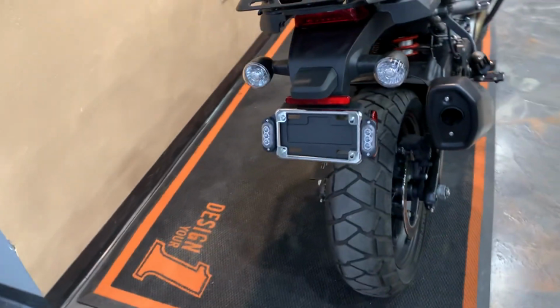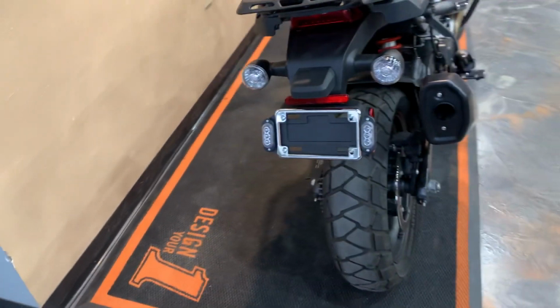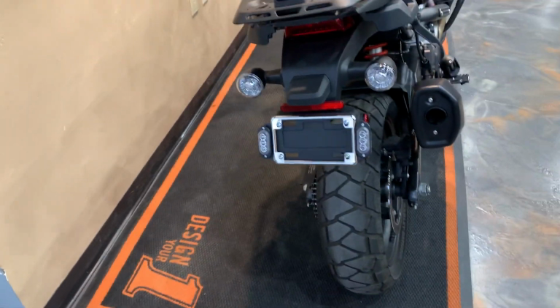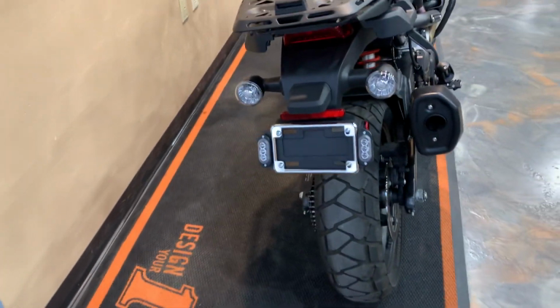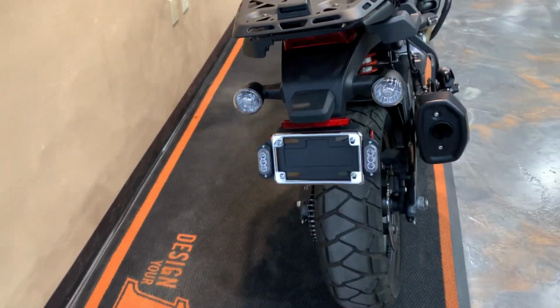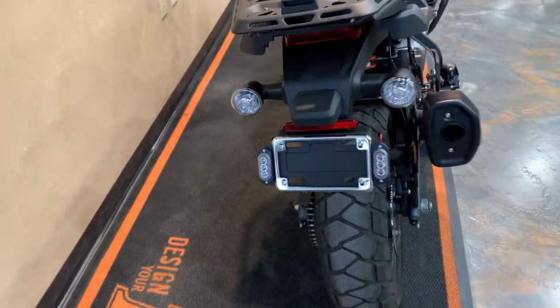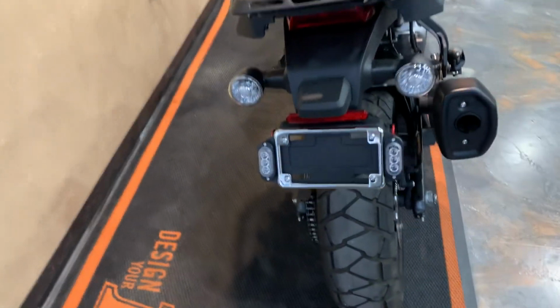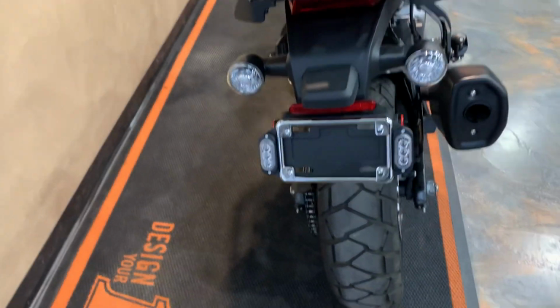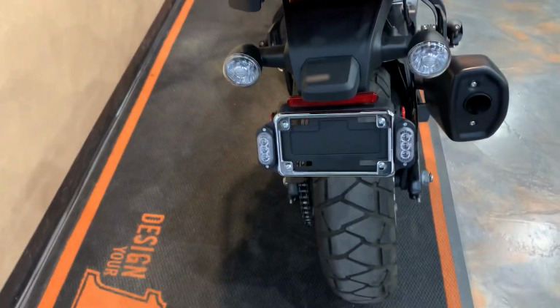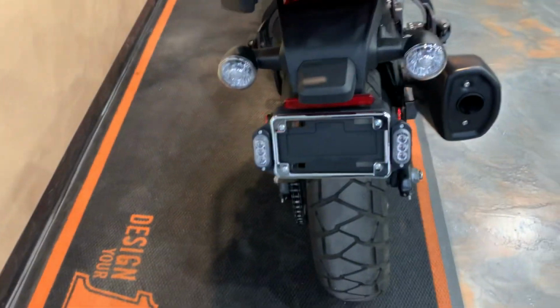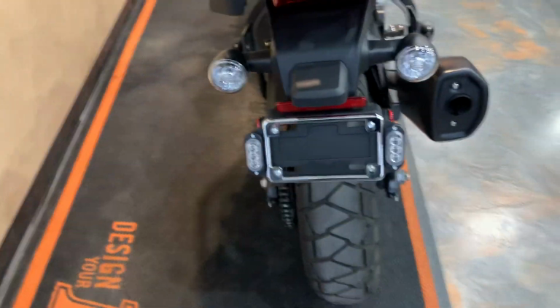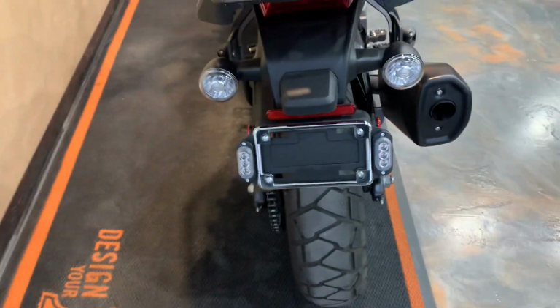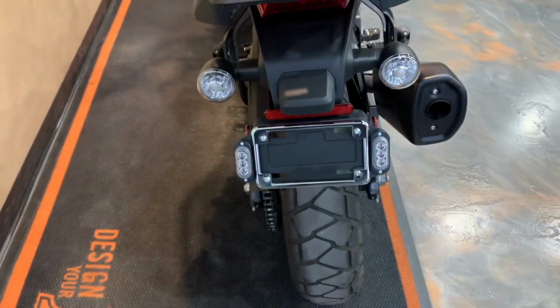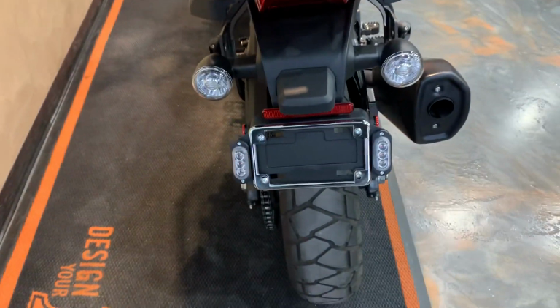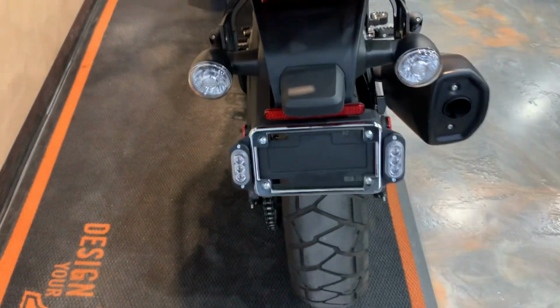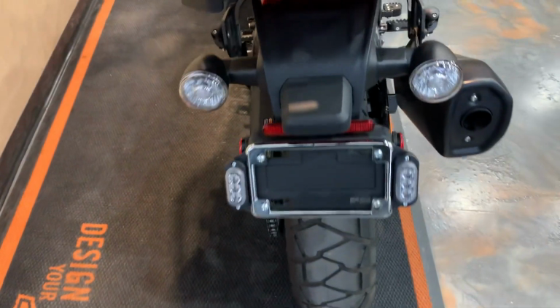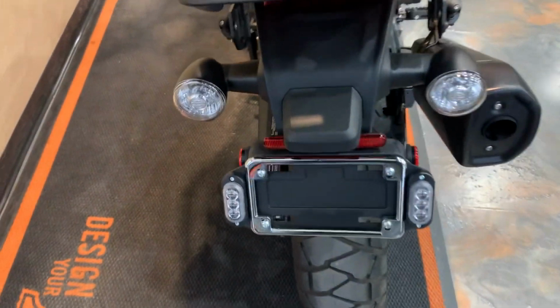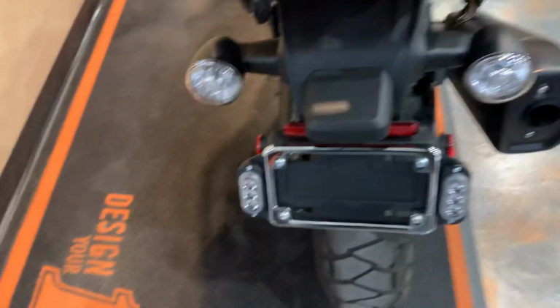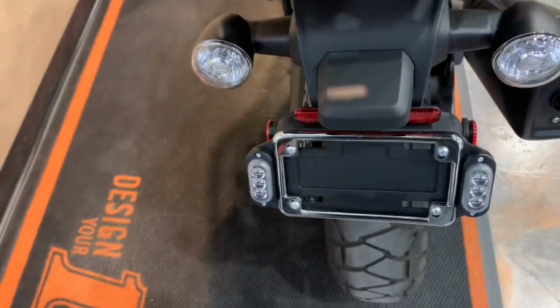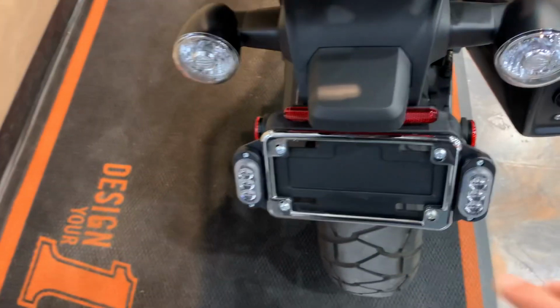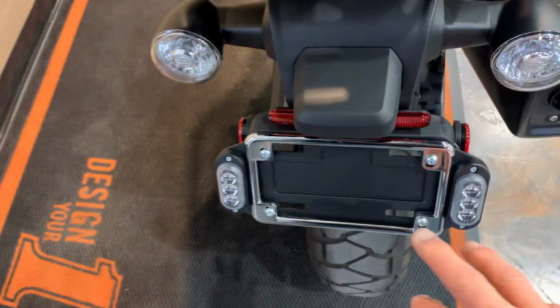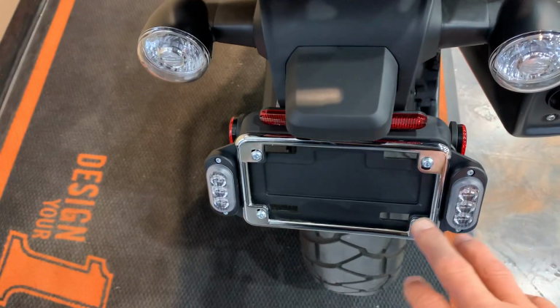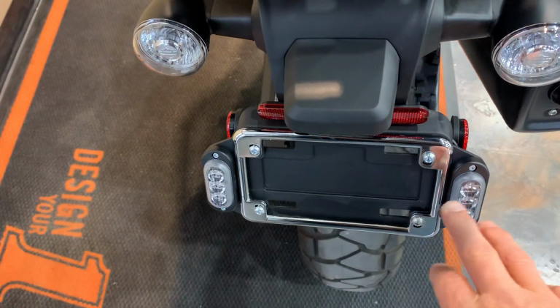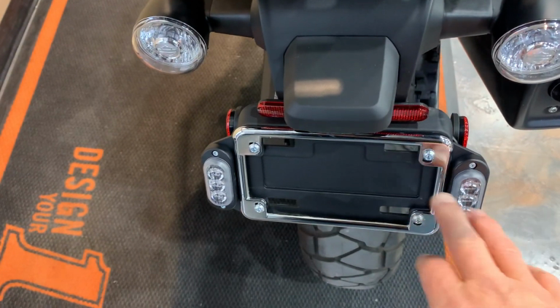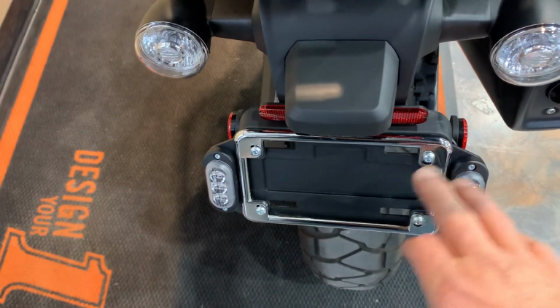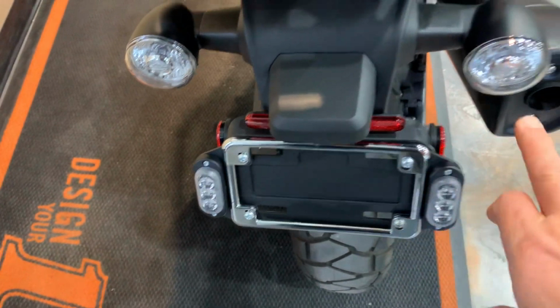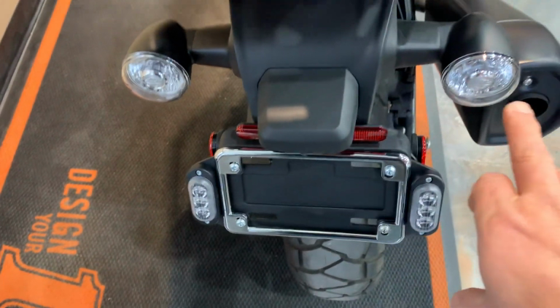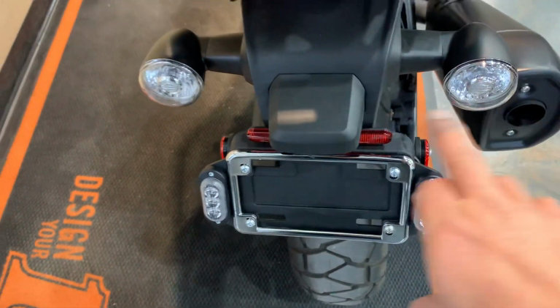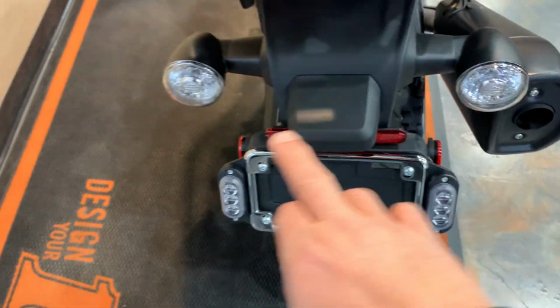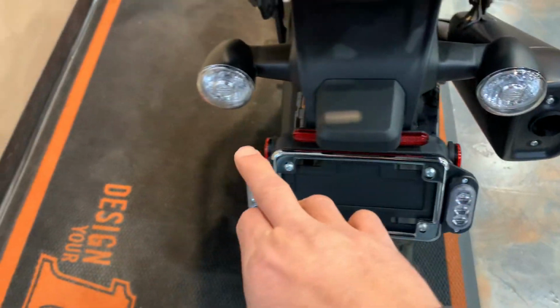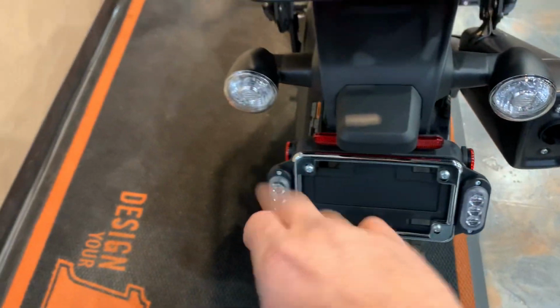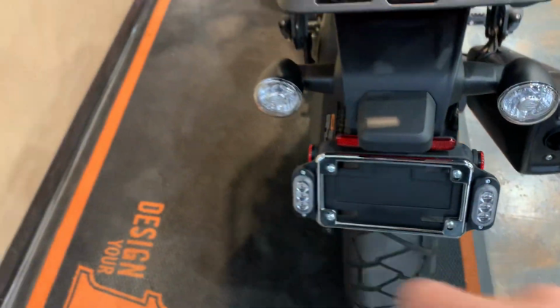It's got turn signals and then brake lights — run, turn, brake here — and just turn signals there.